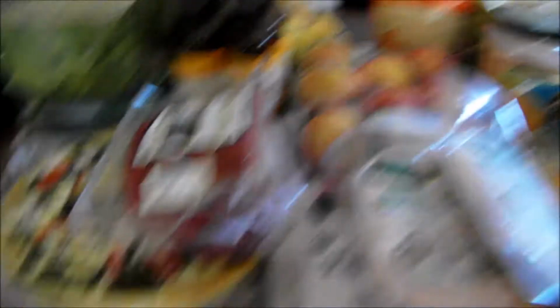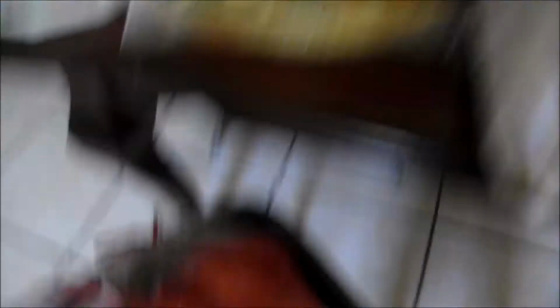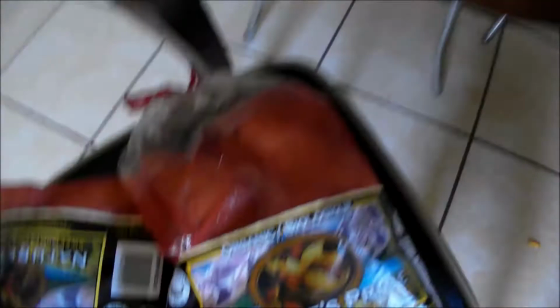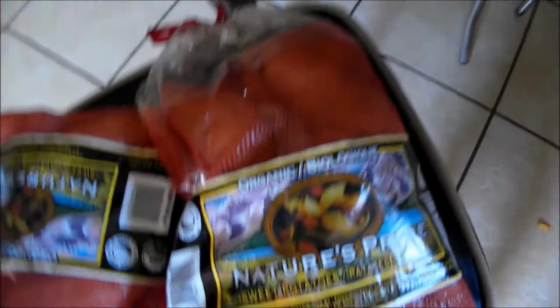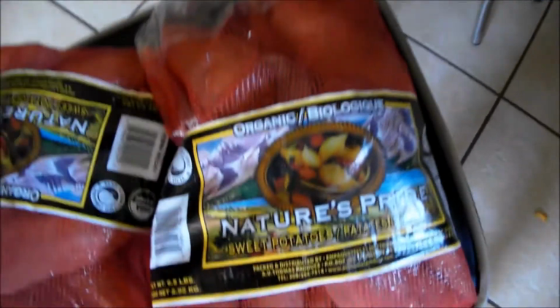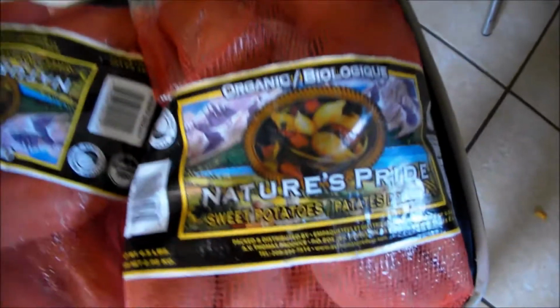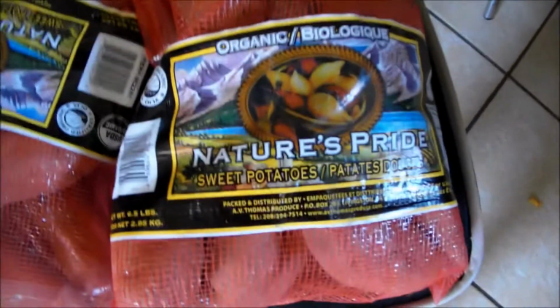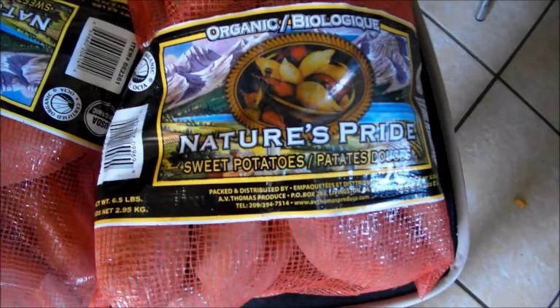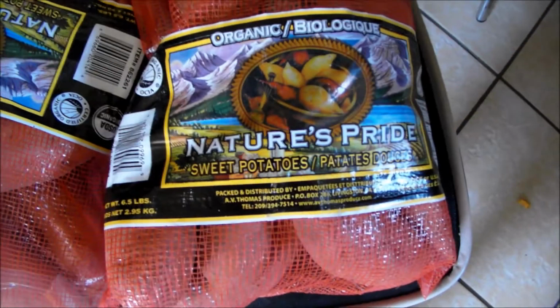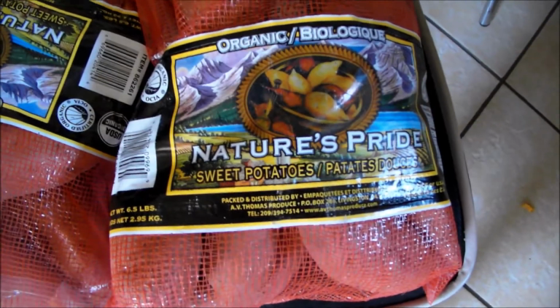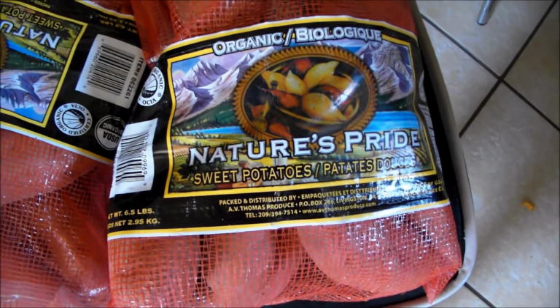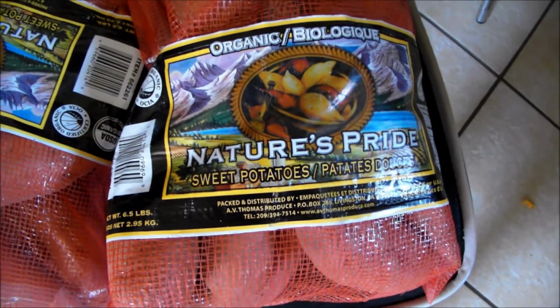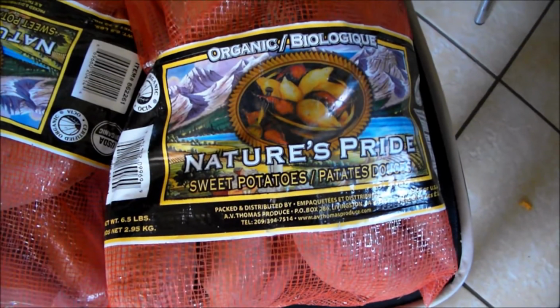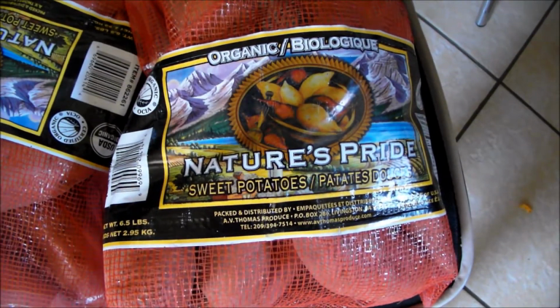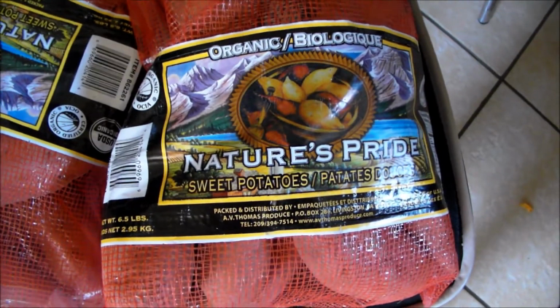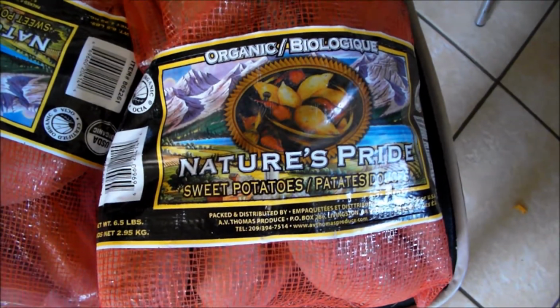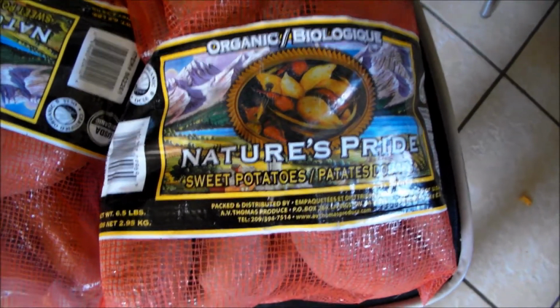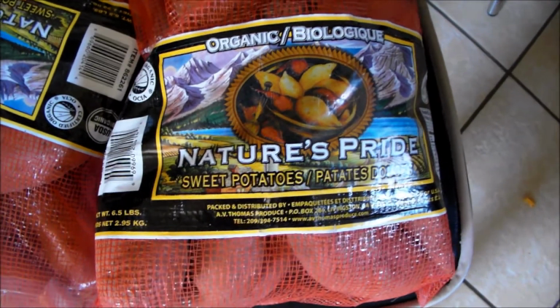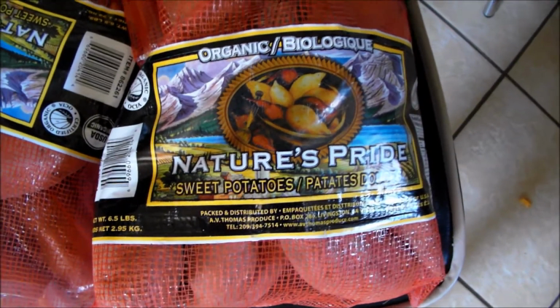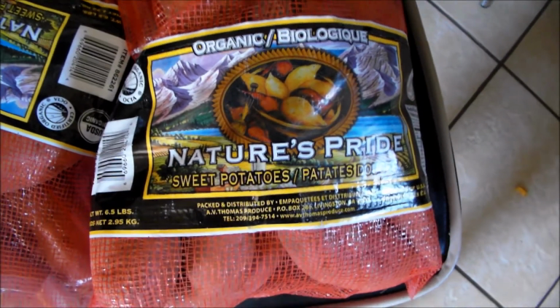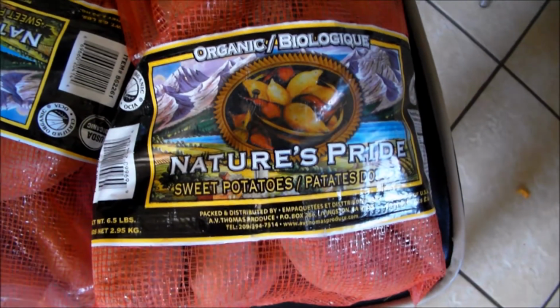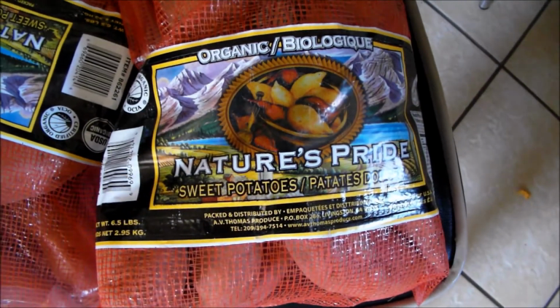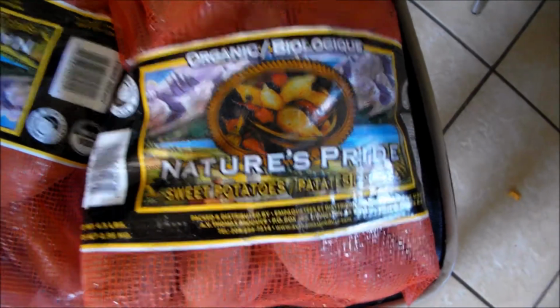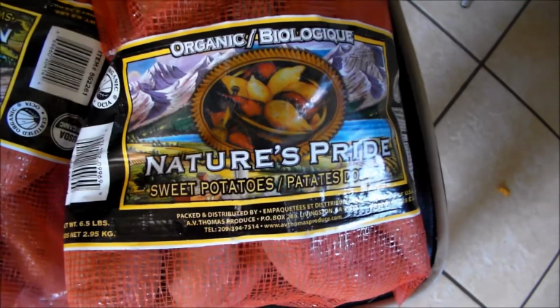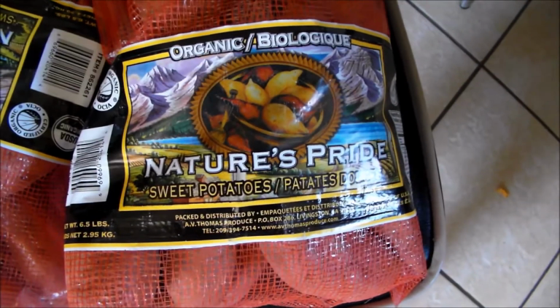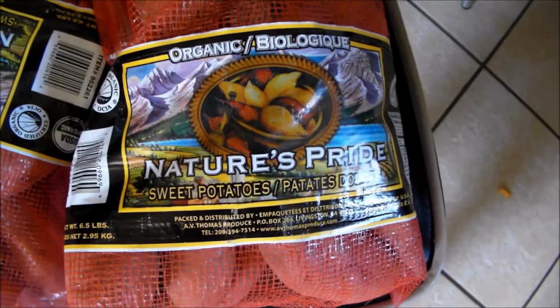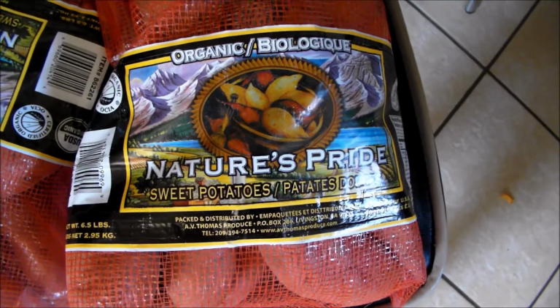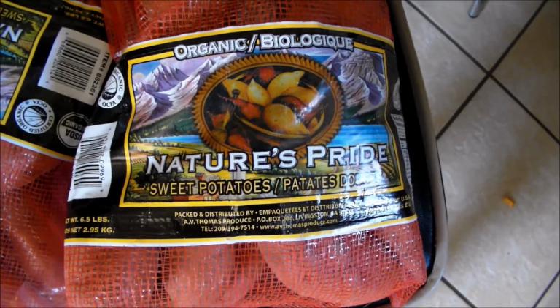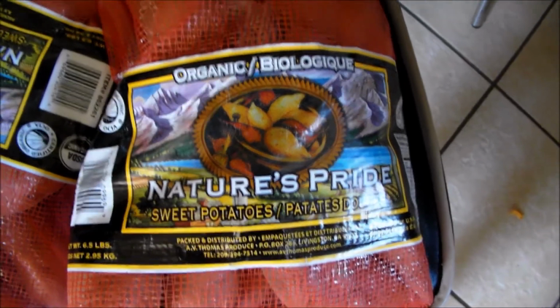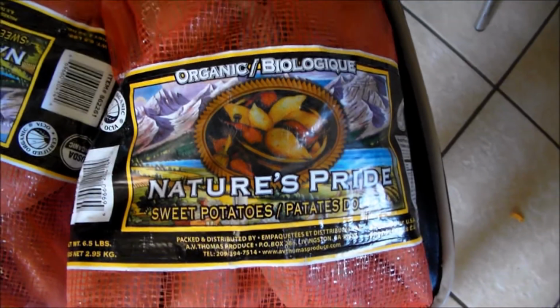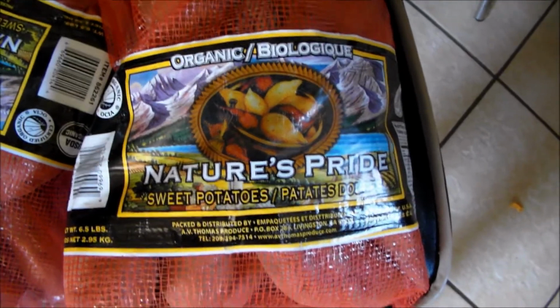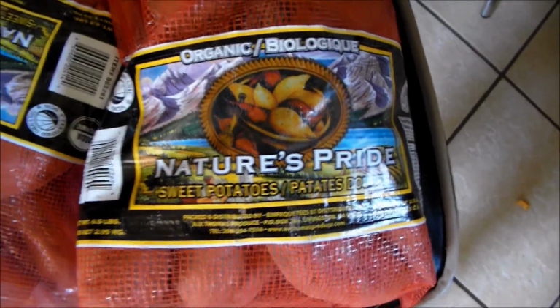We get two bags of the sweet potatoes, the organic ones. My girls love sweet potatoes — they can eat them every day.